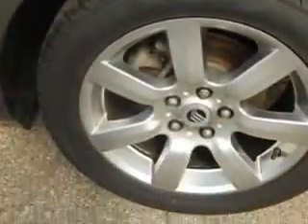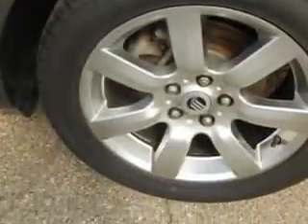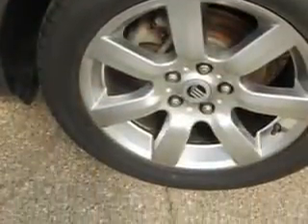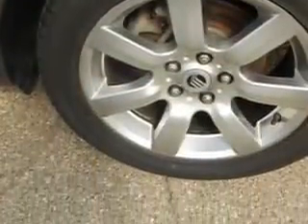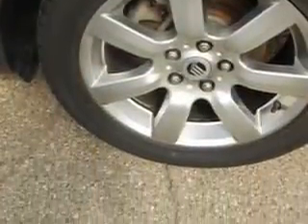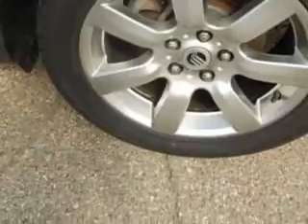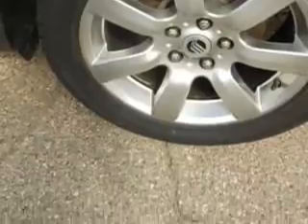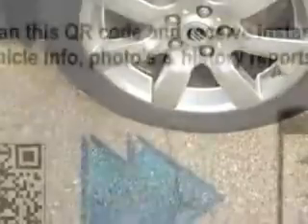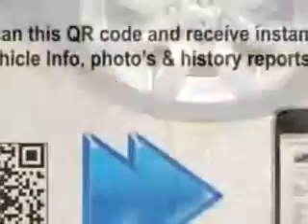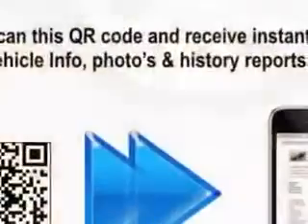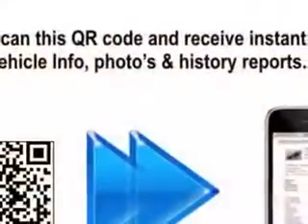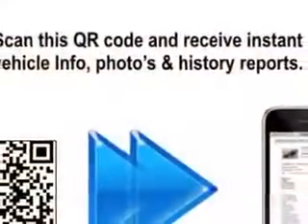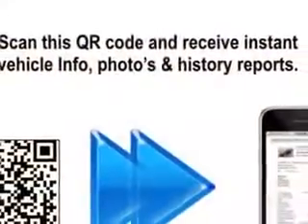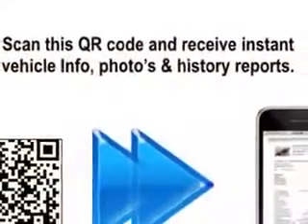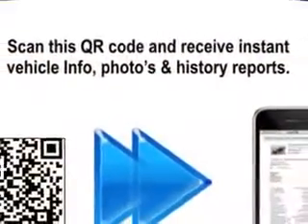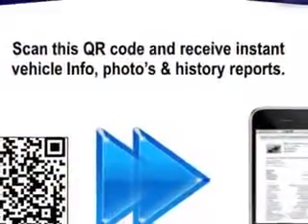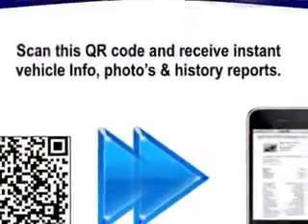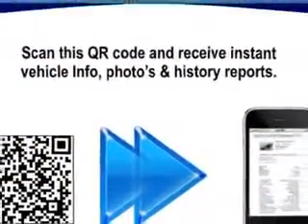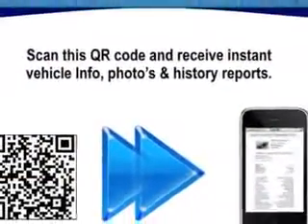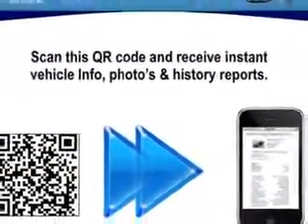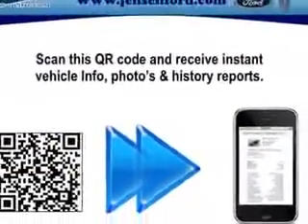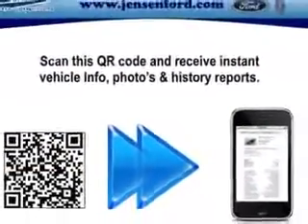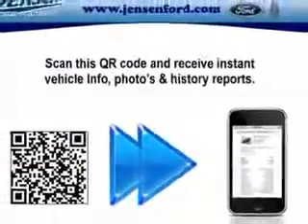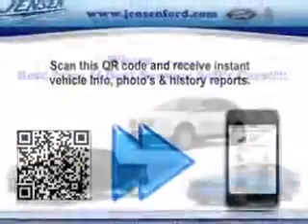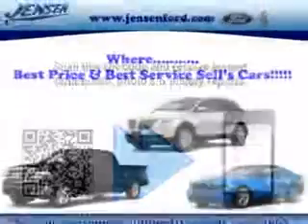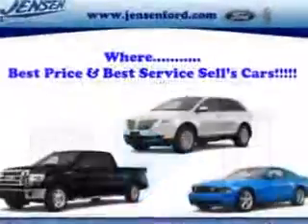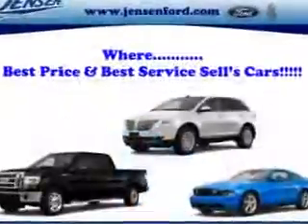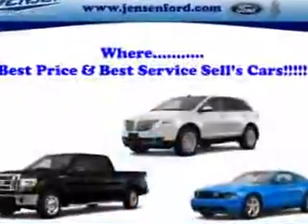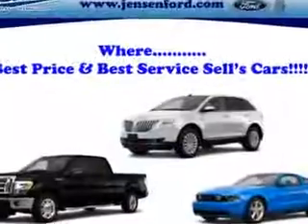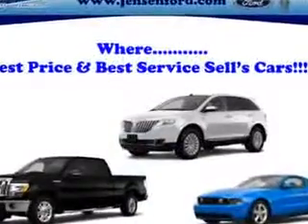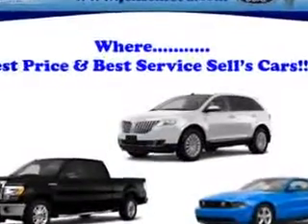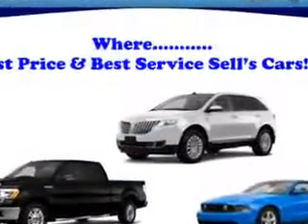Enjoy the drive and have peace of mind in this 2010 Mercury Milan. See us at Jensen Ford Lincoln today.